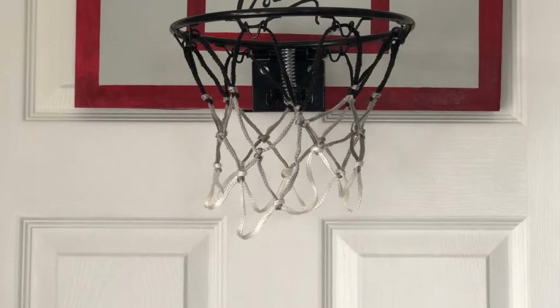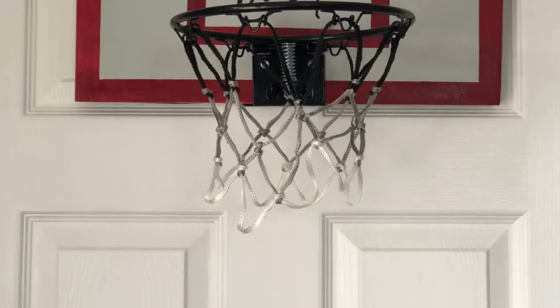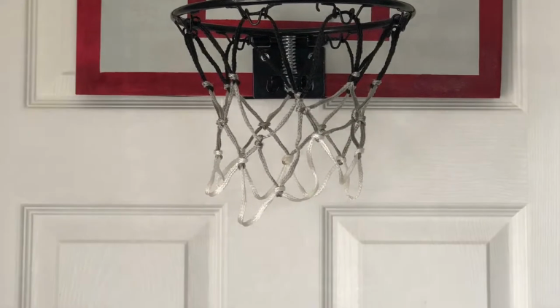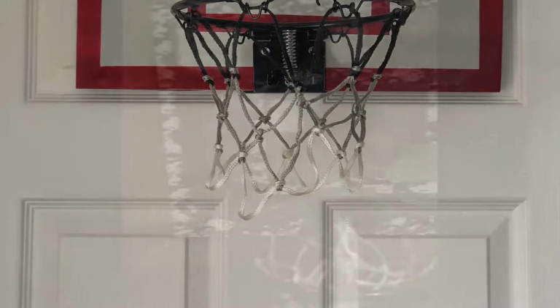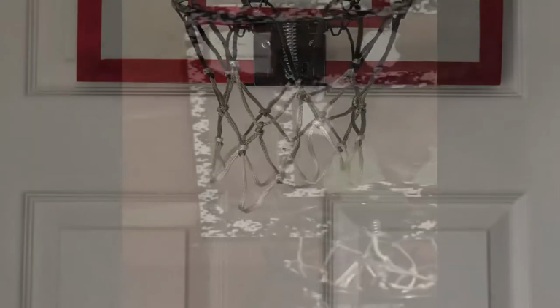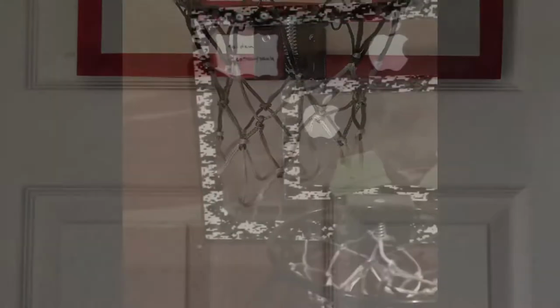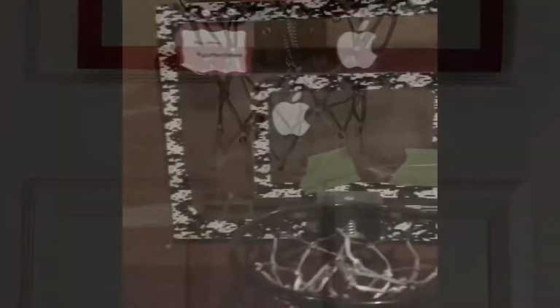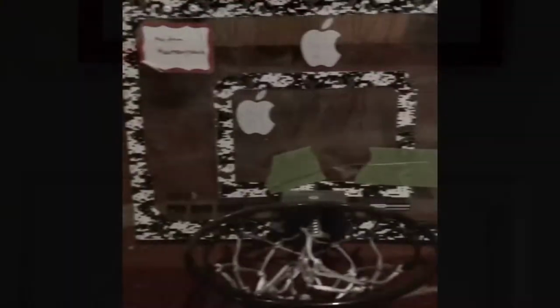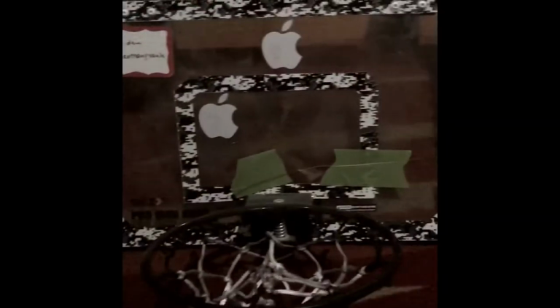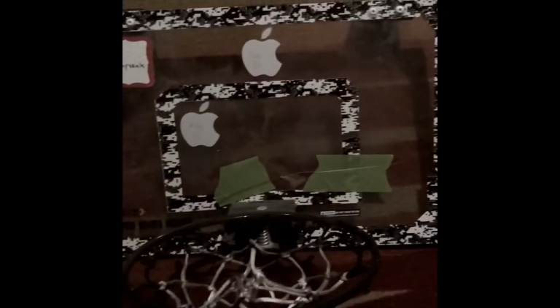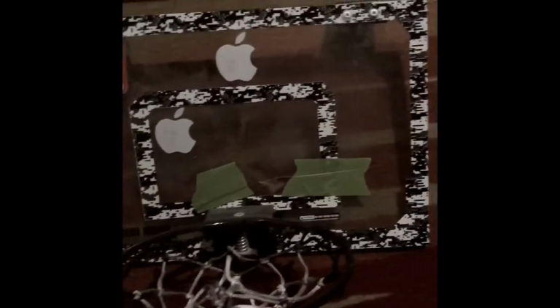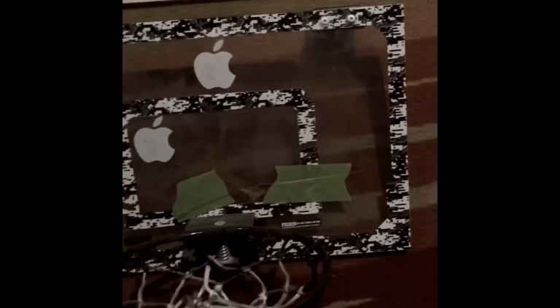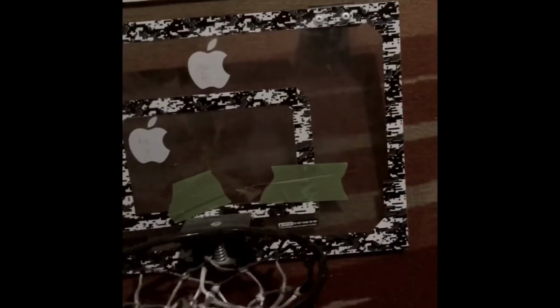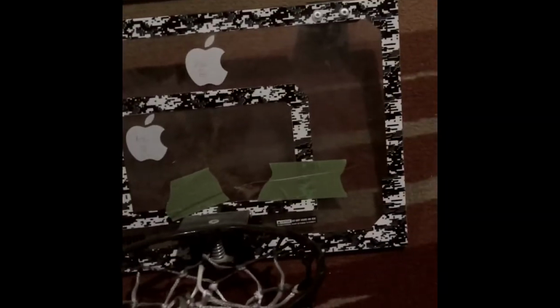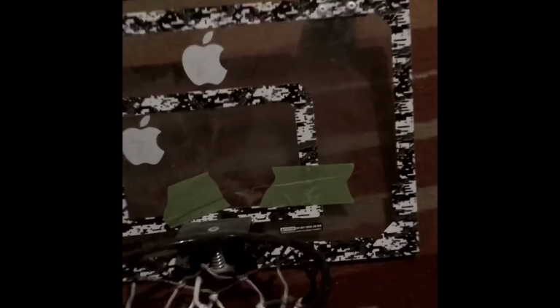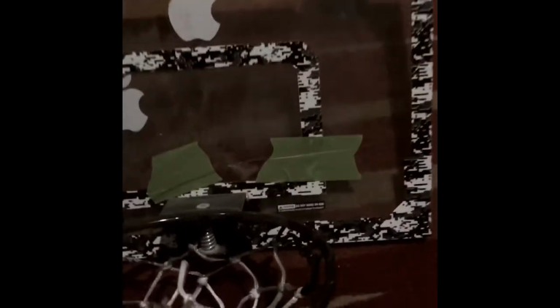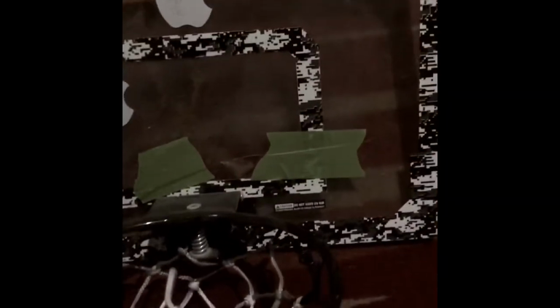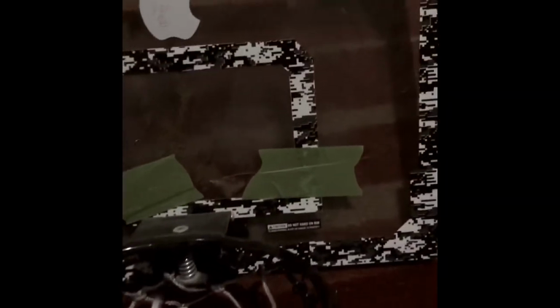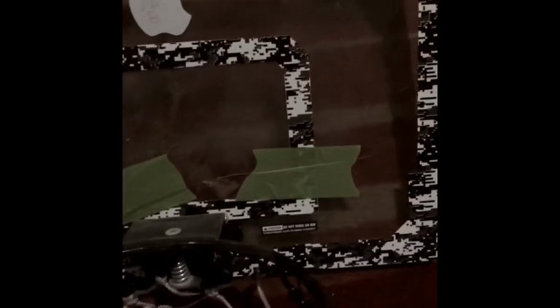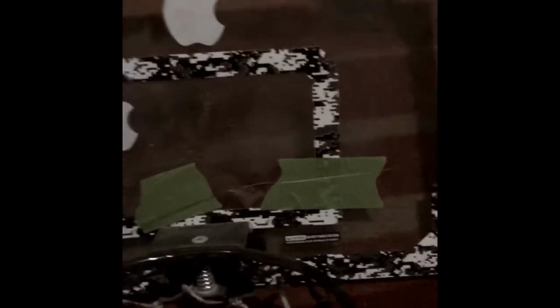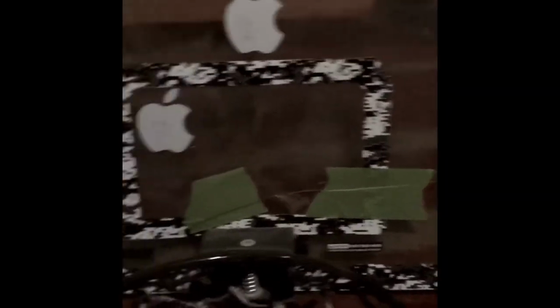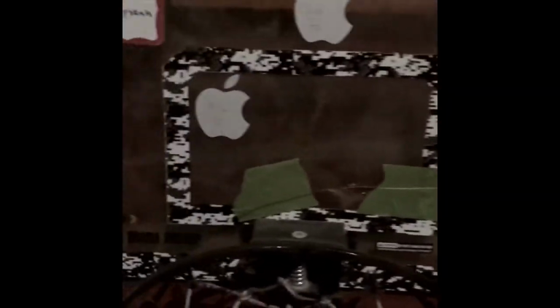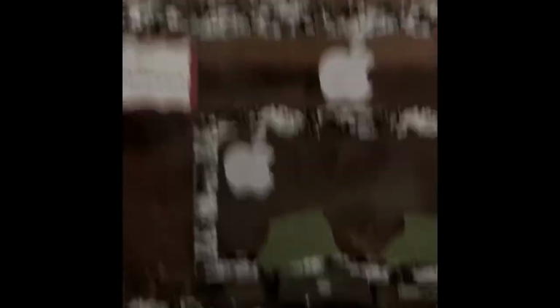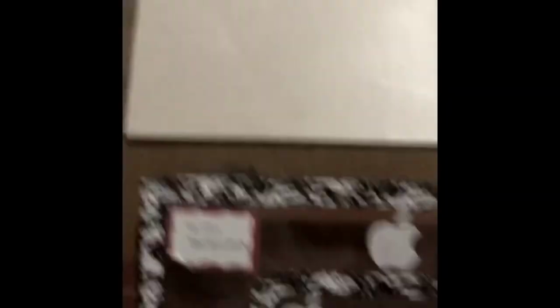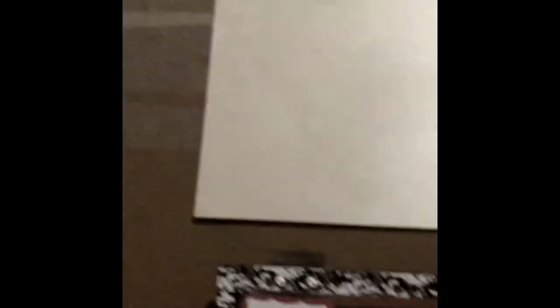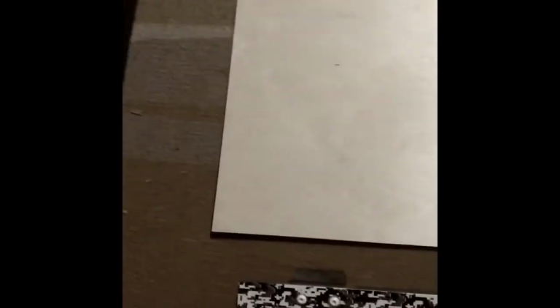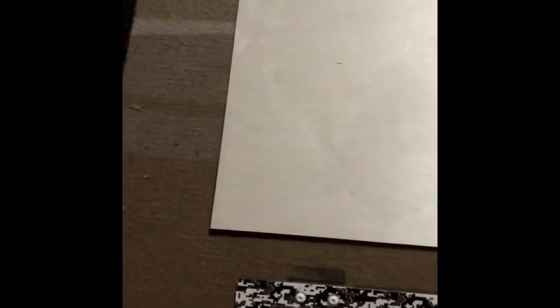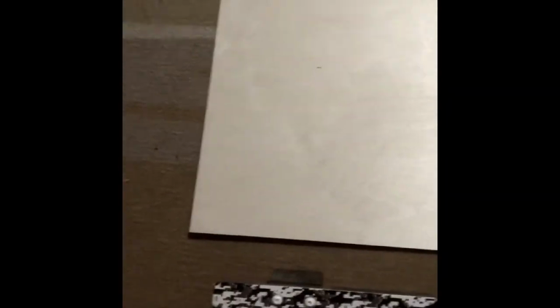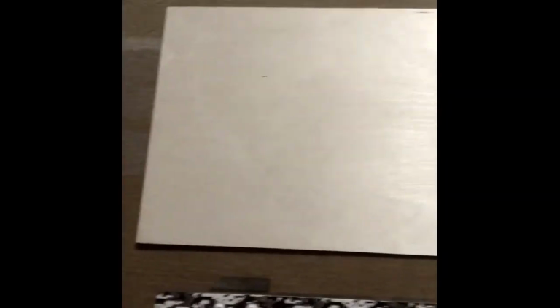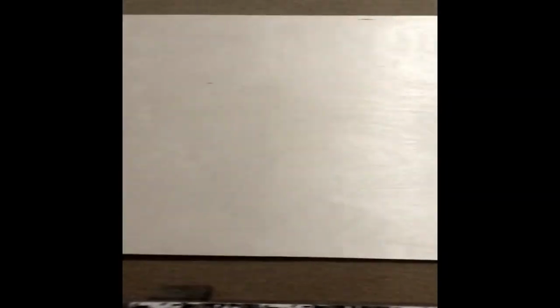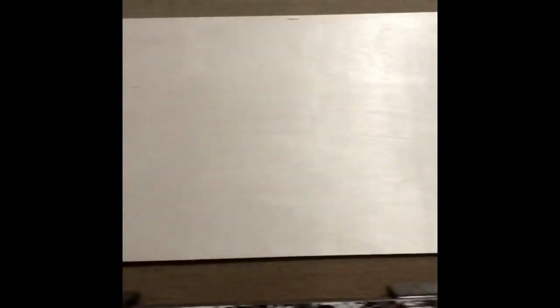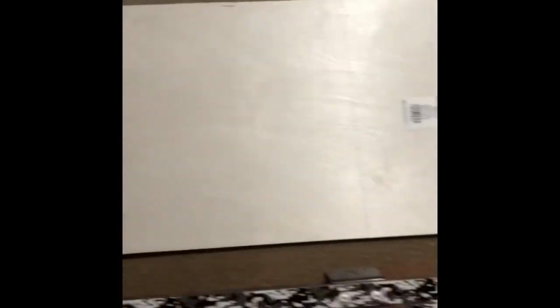This project is to rebuild the backboard. It's broke, and I'm going to make it out of wood.